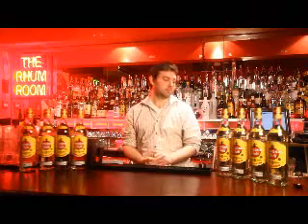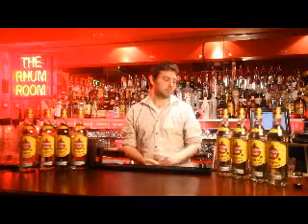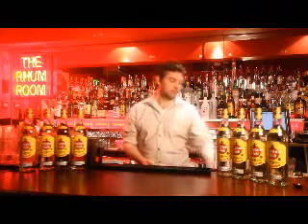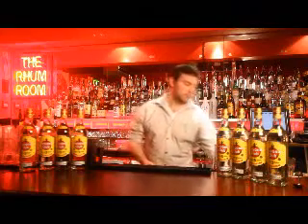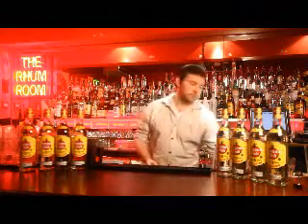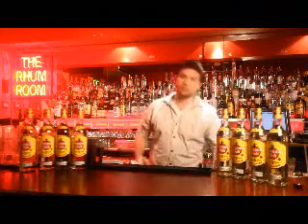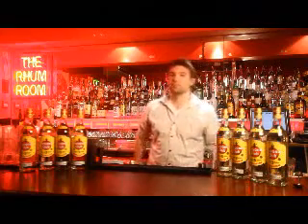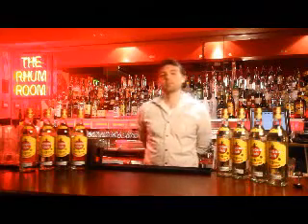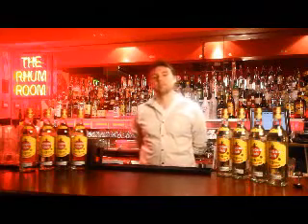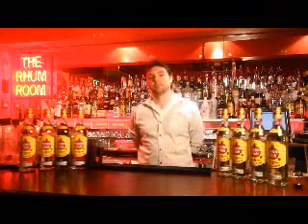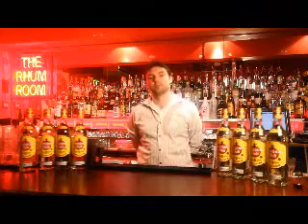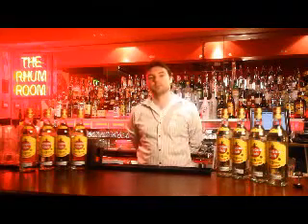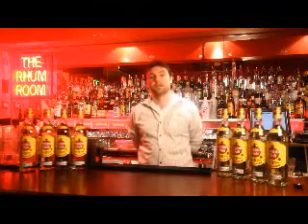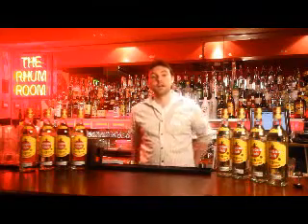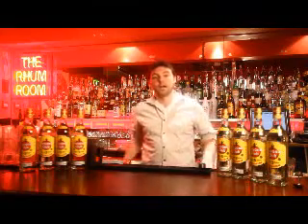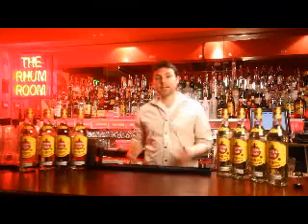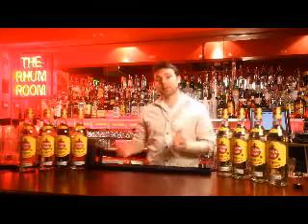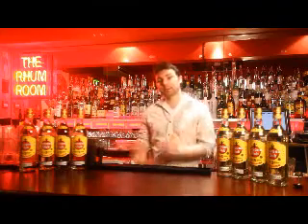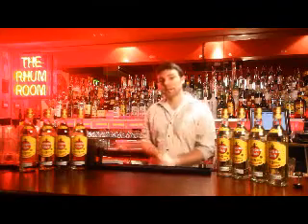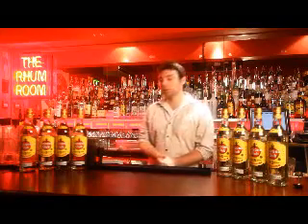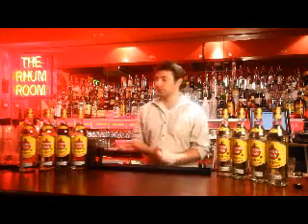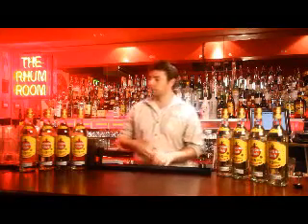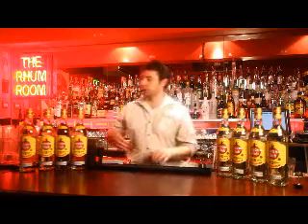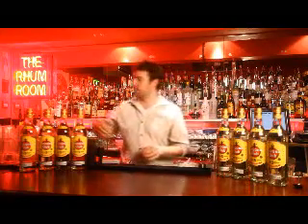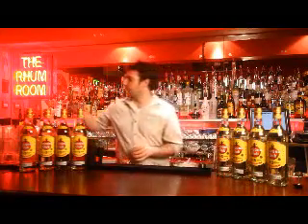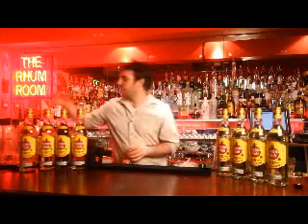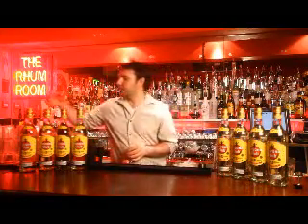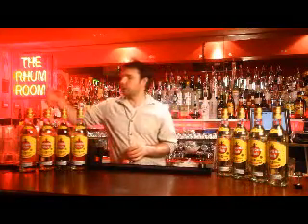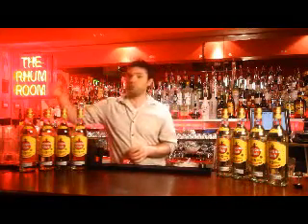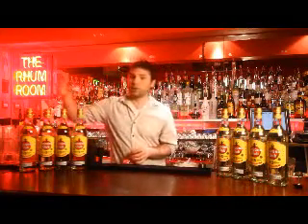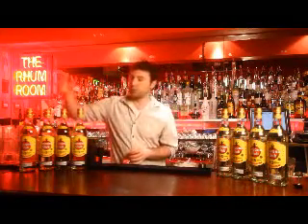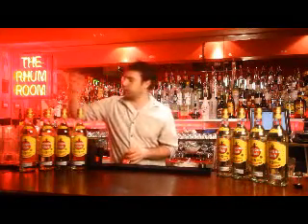Three, two, one, go. Hi guys, my name is Alex, welcome to the Havana Club 3 year competition.